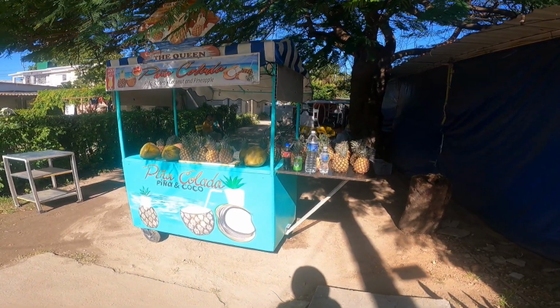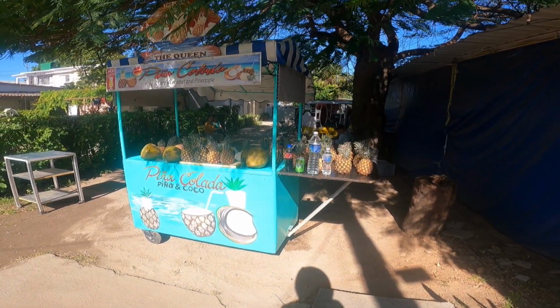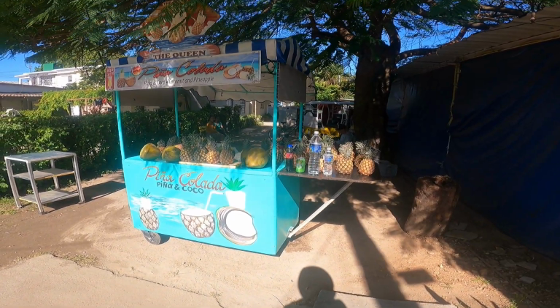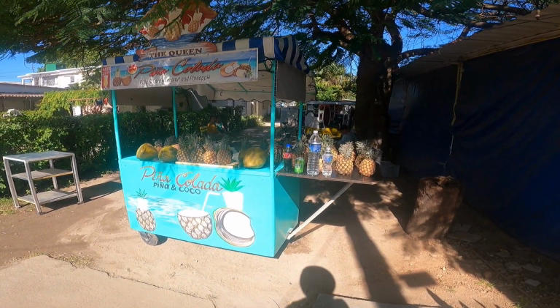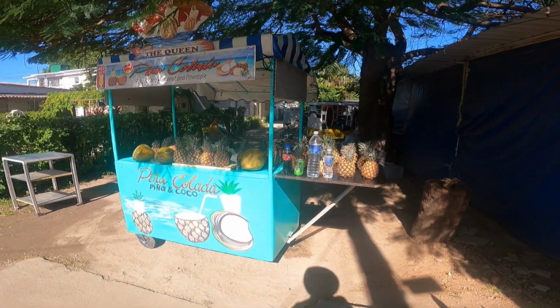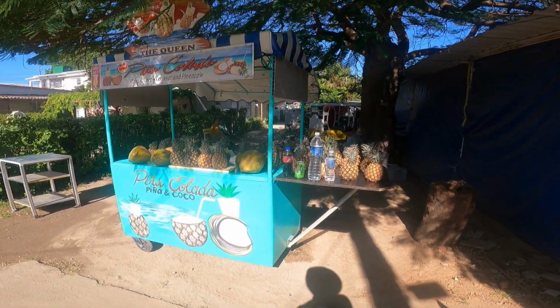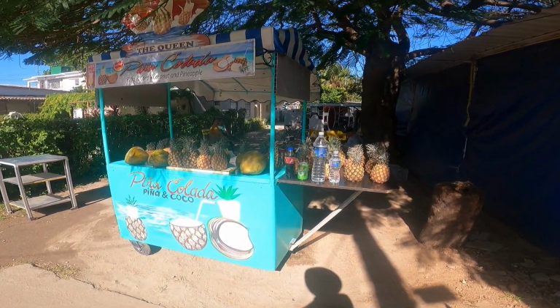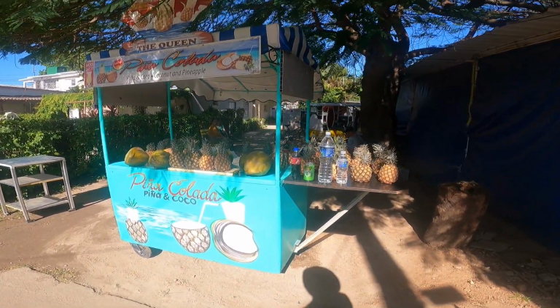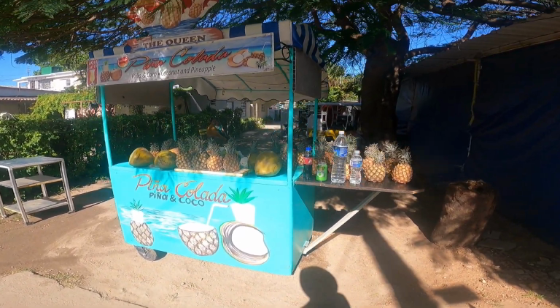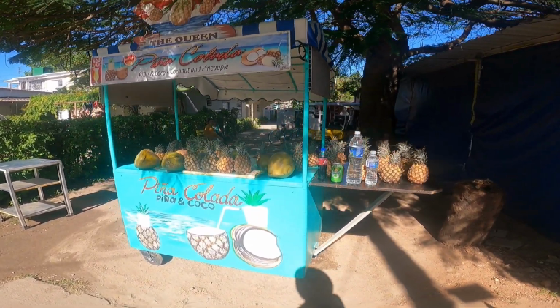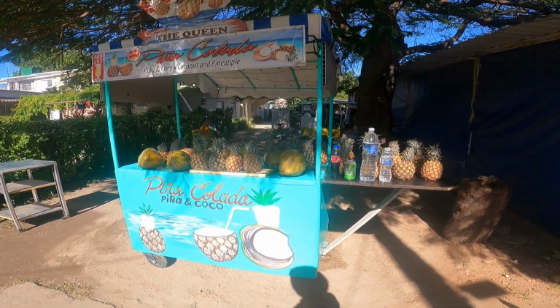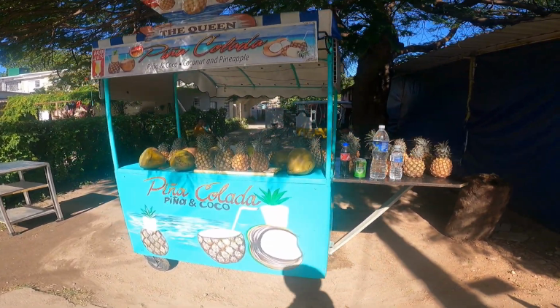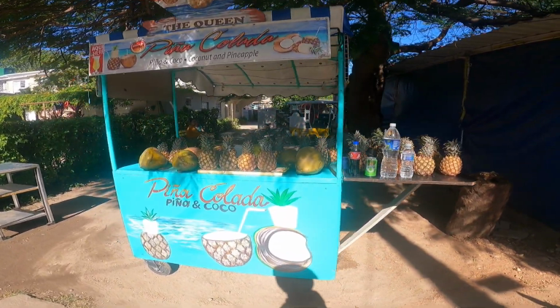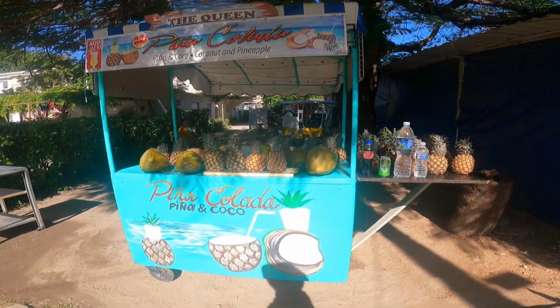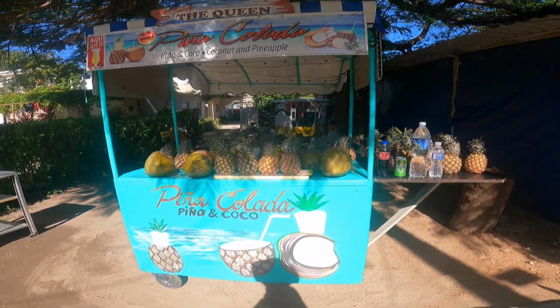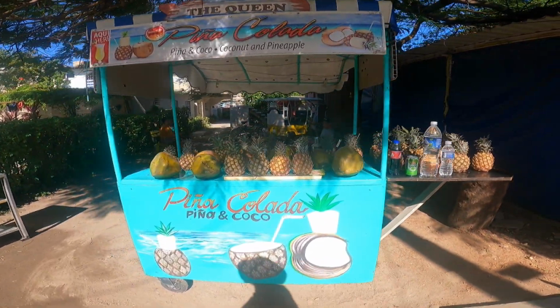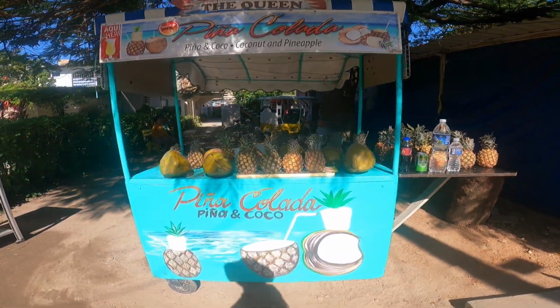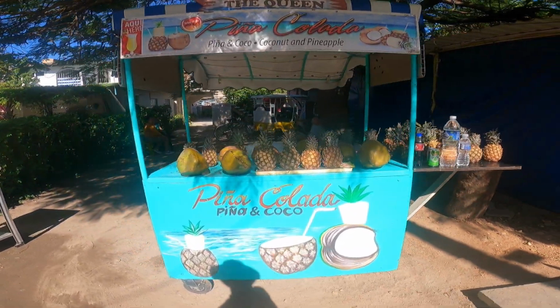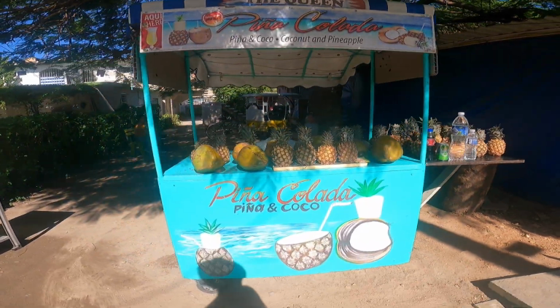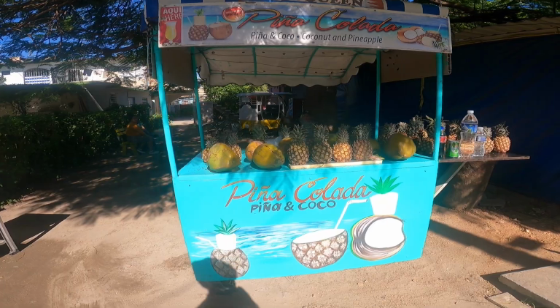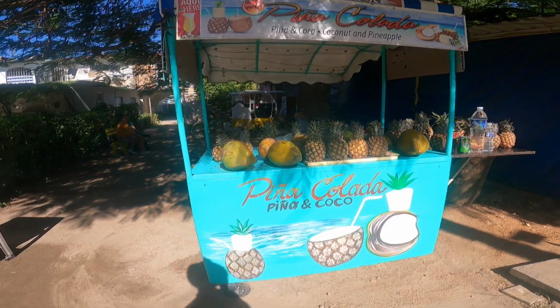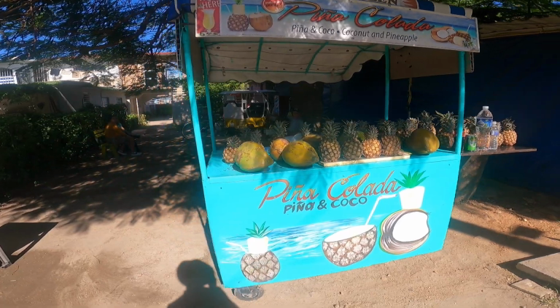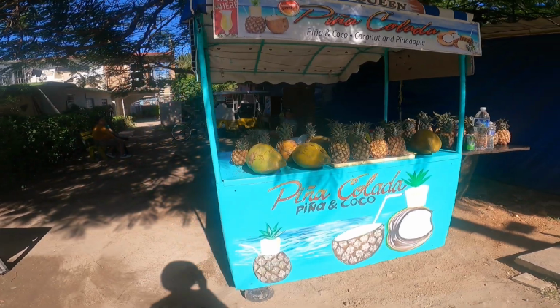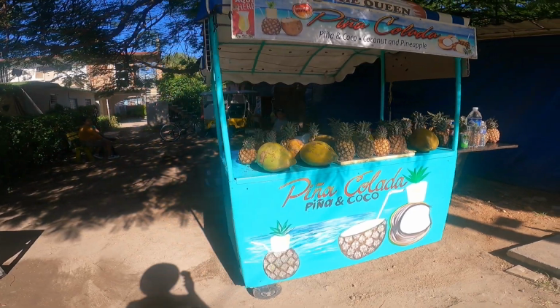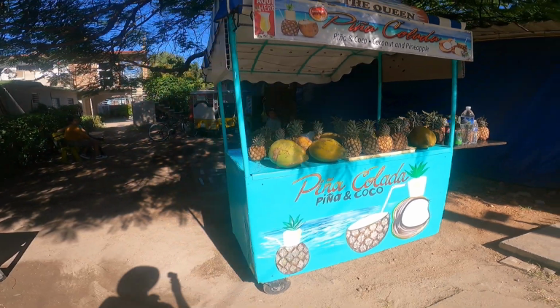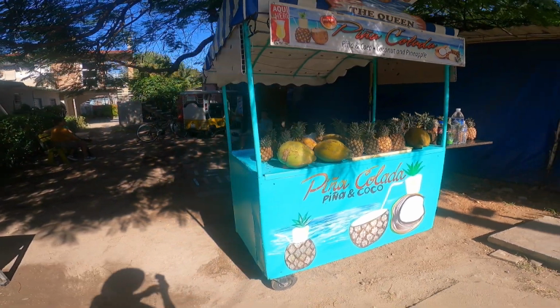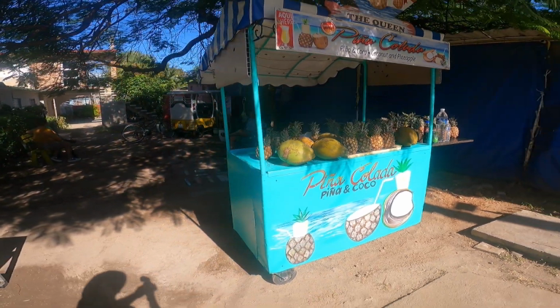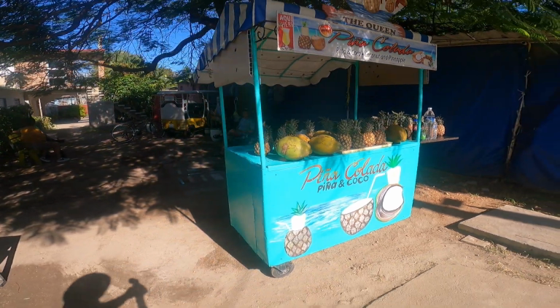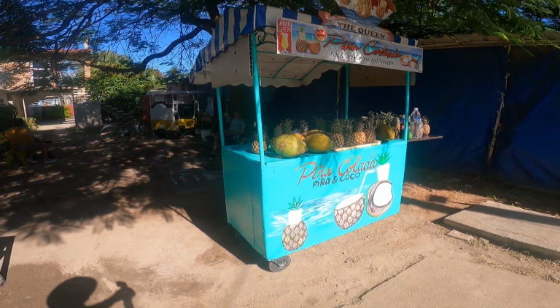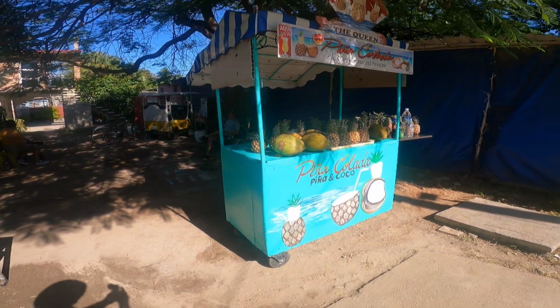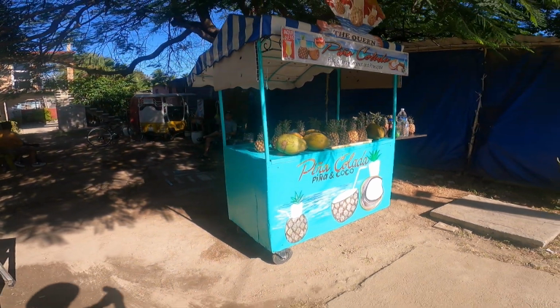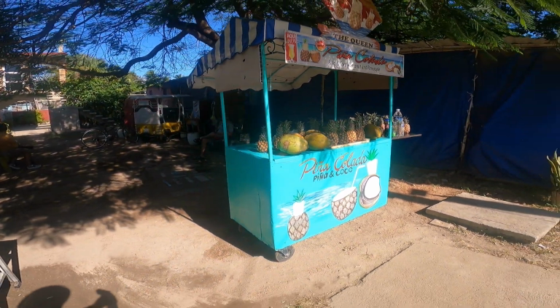This is one of the typical piña colada stands — you see these all over town and they are good.